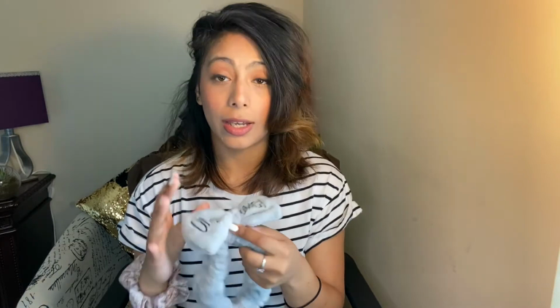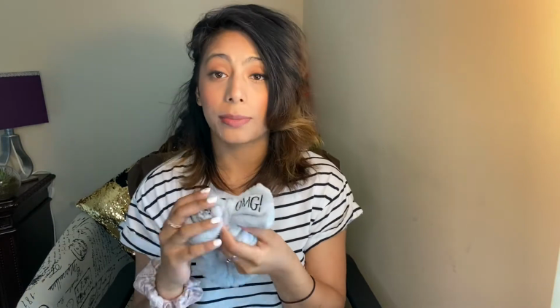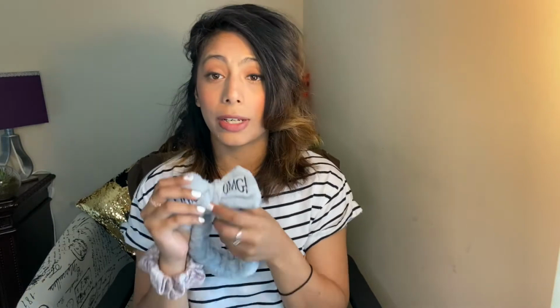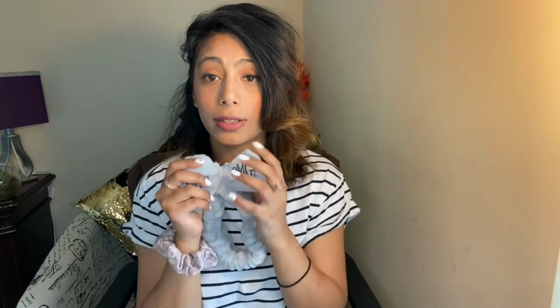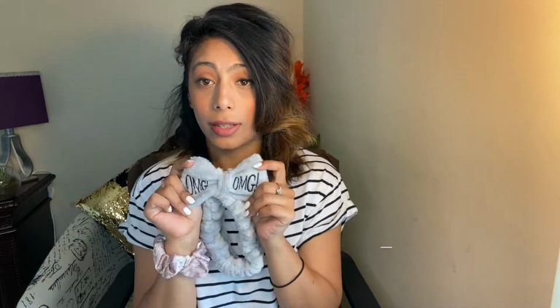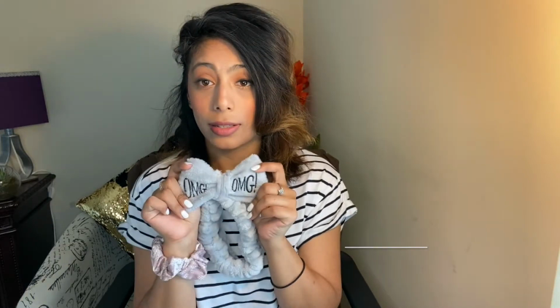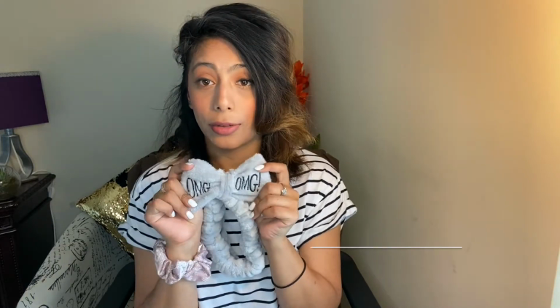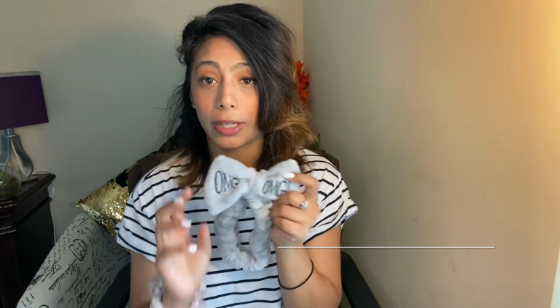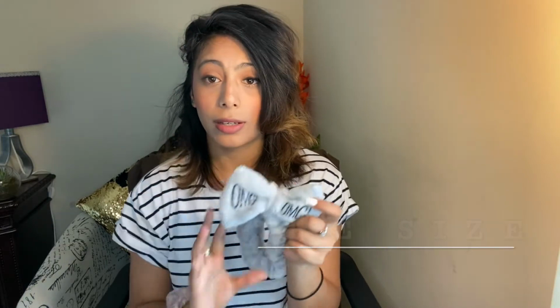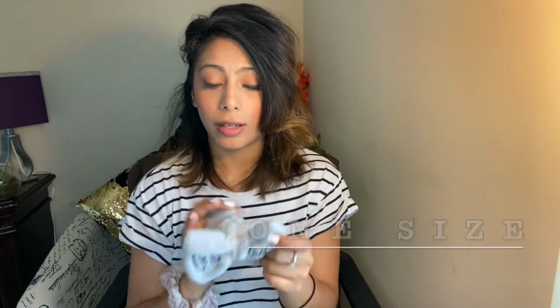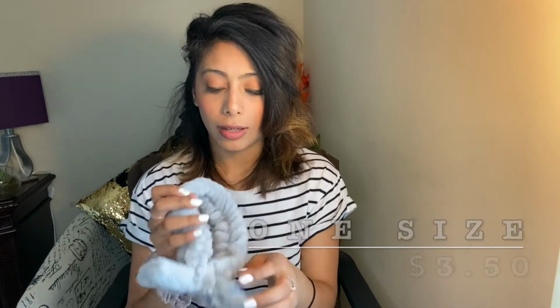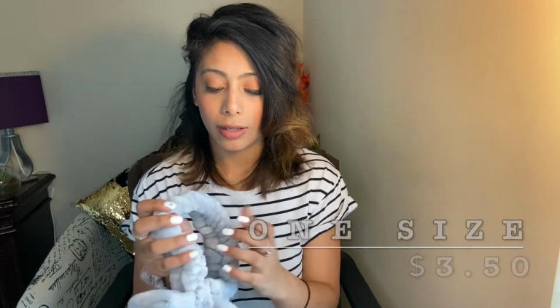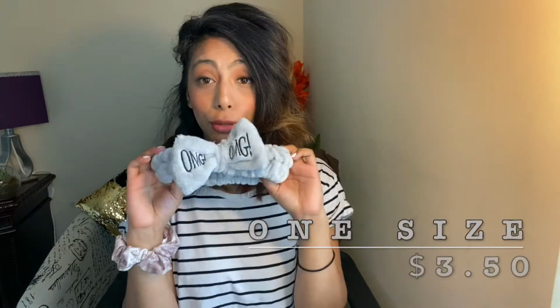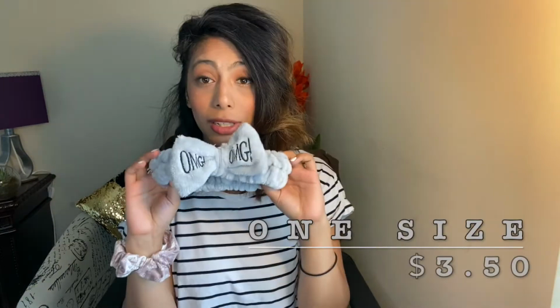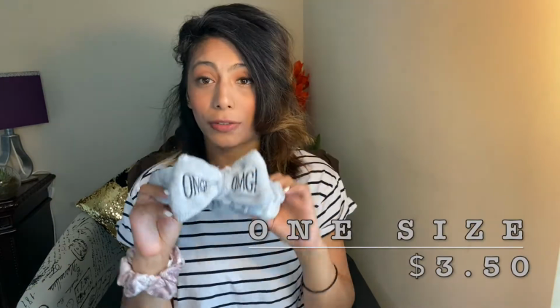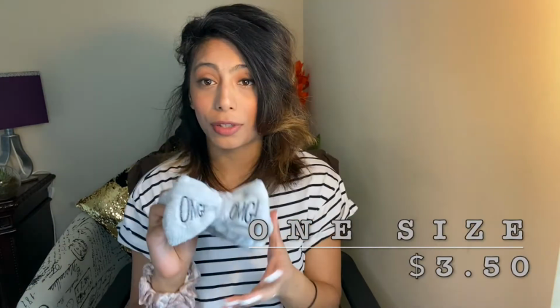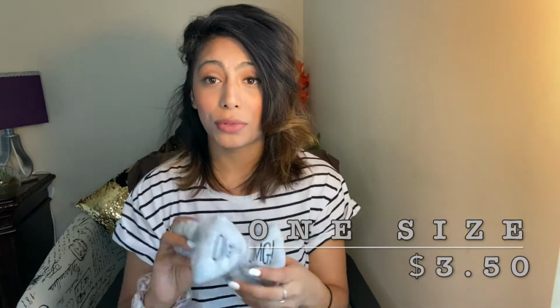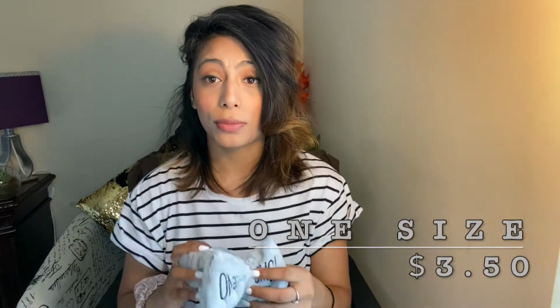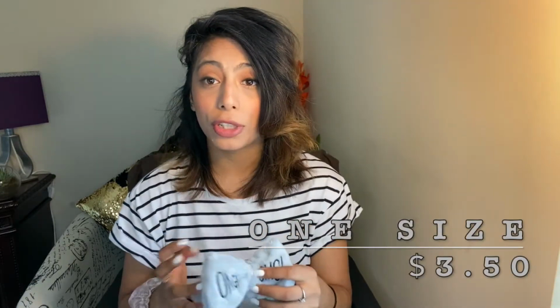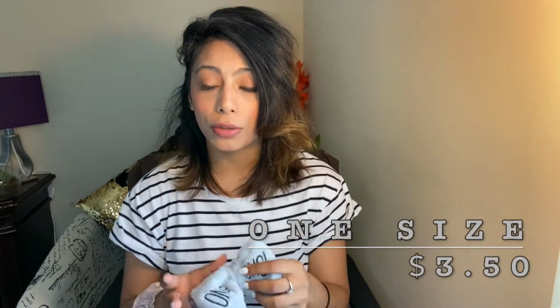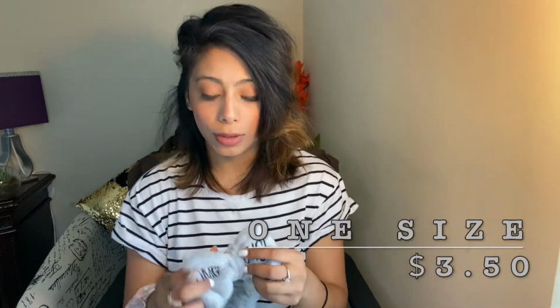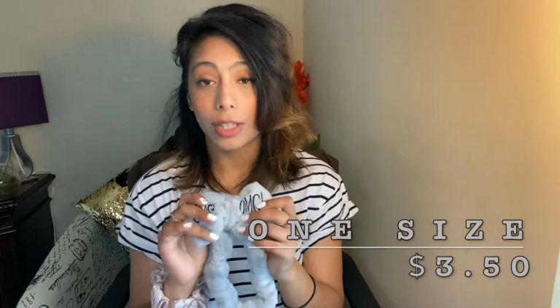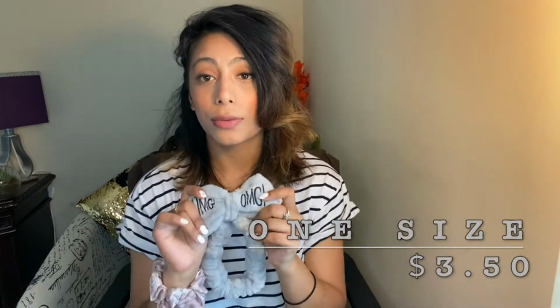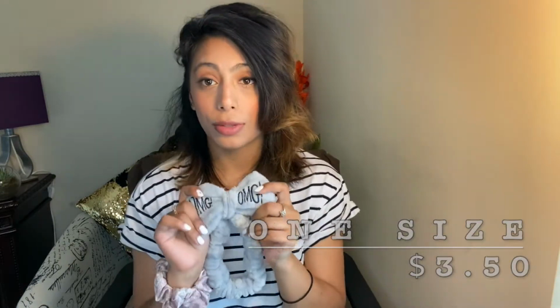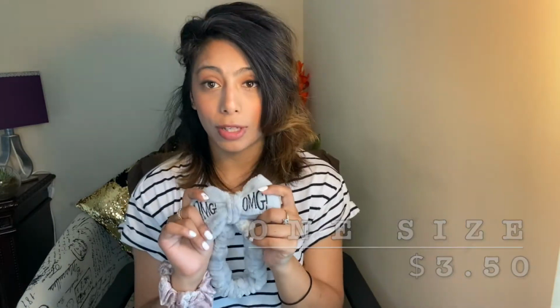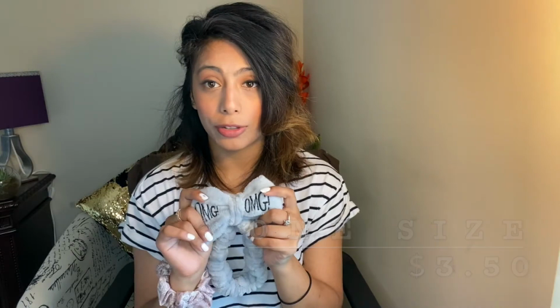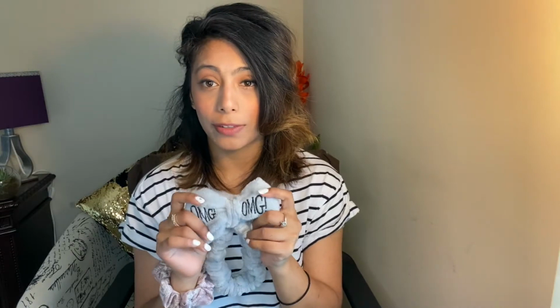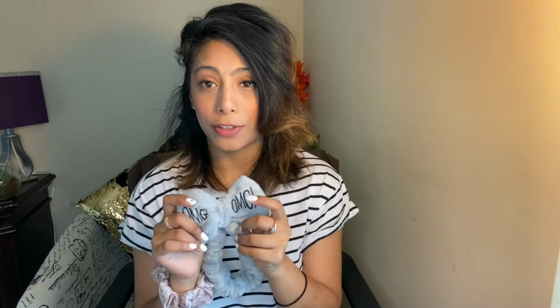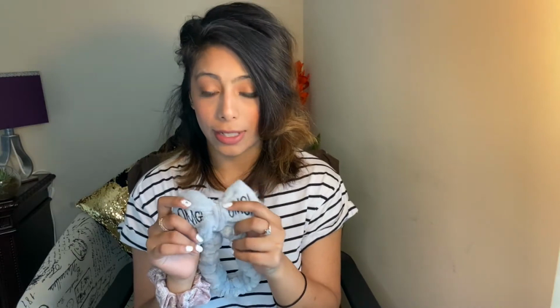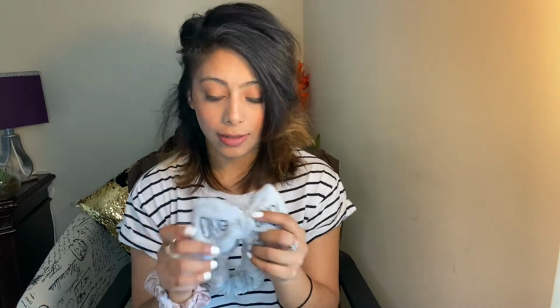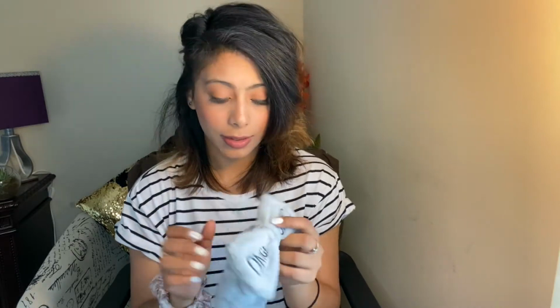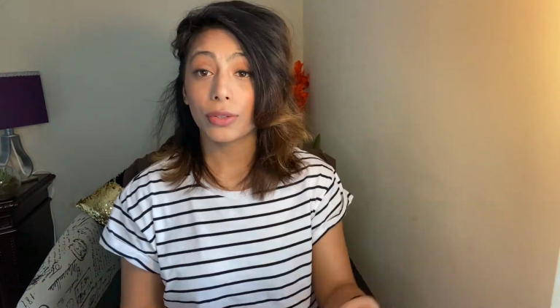Next I have this headband — oh my god, I totally love it, it's super cute. And this was $3.50.